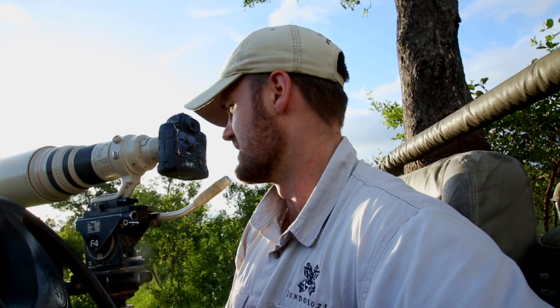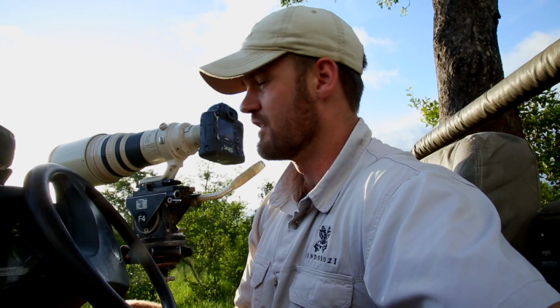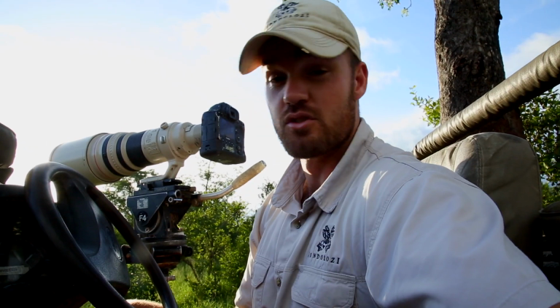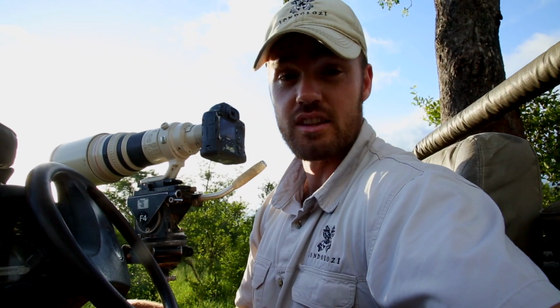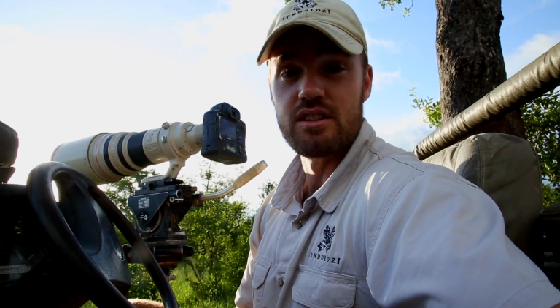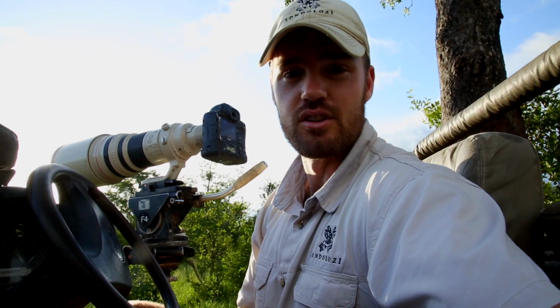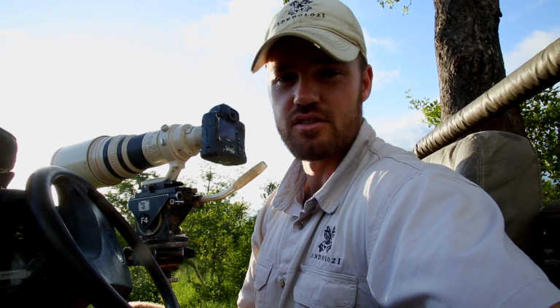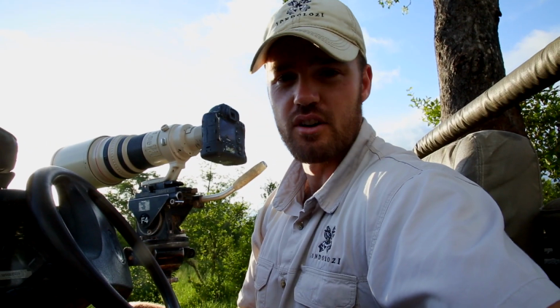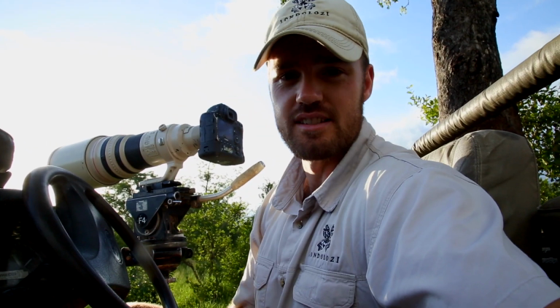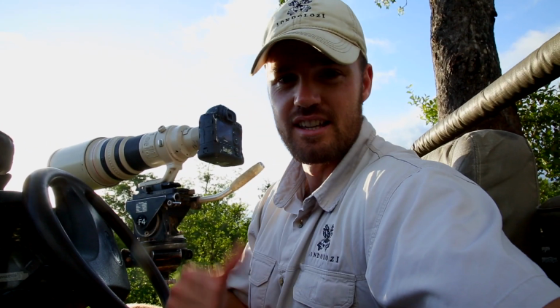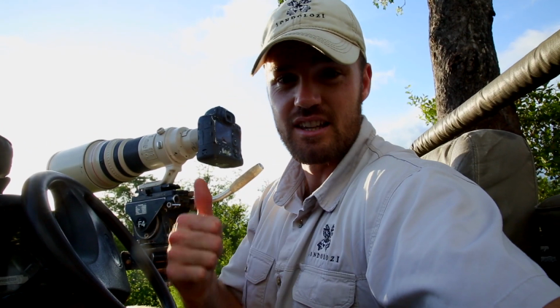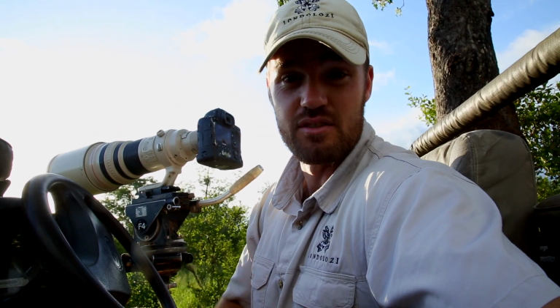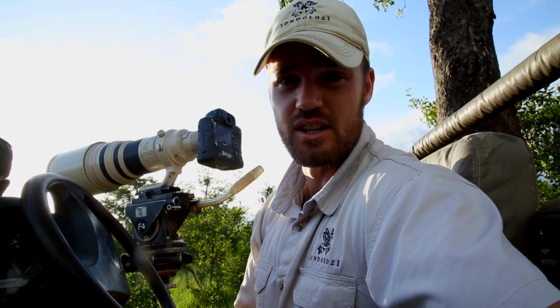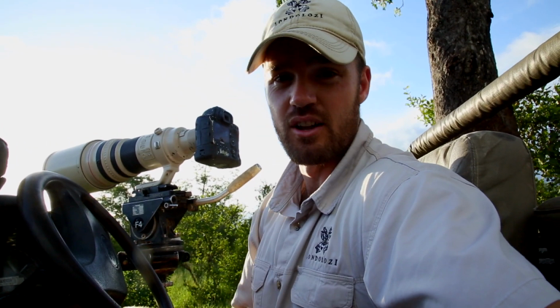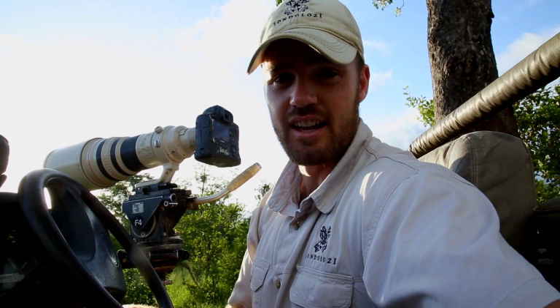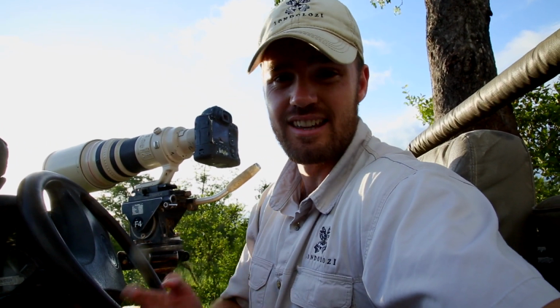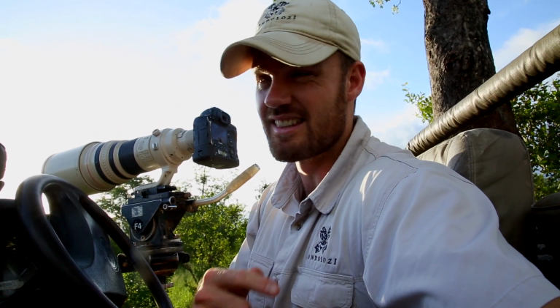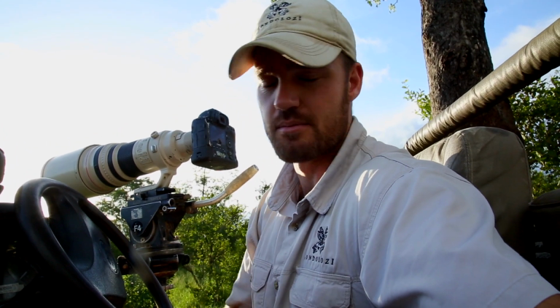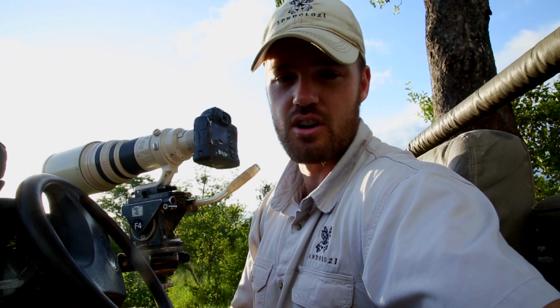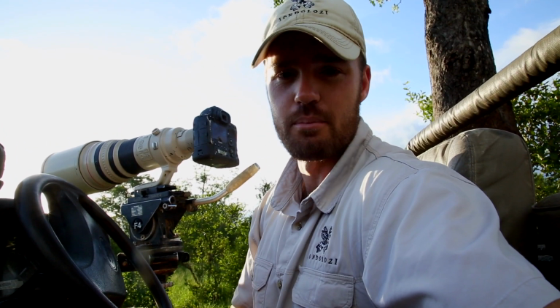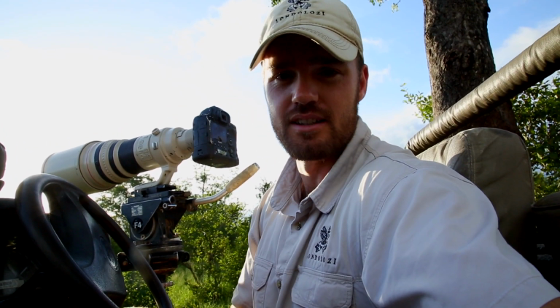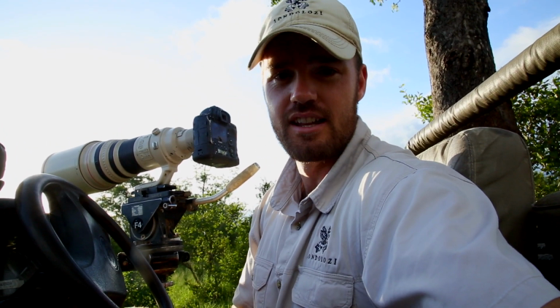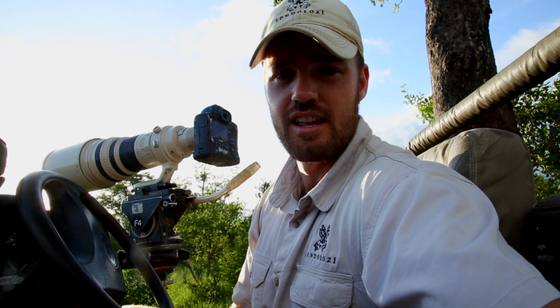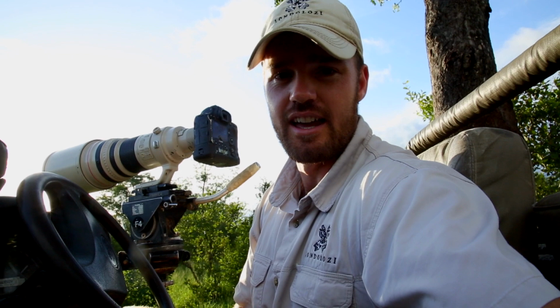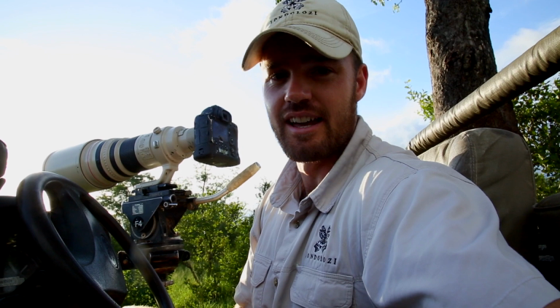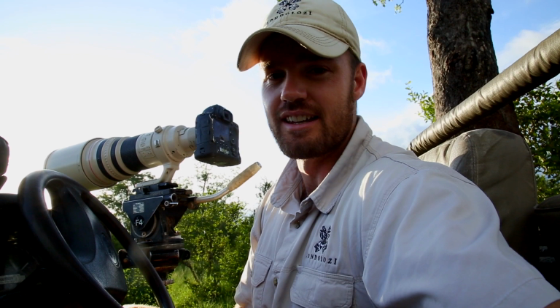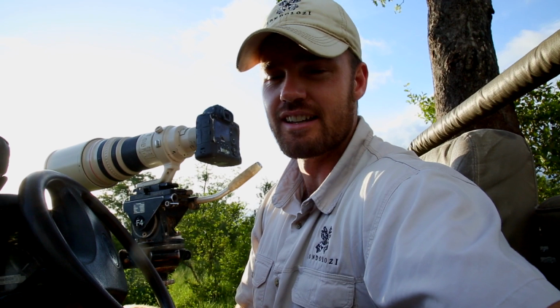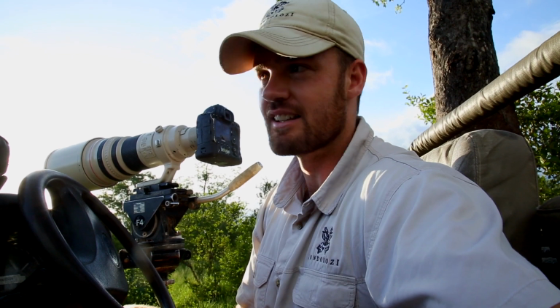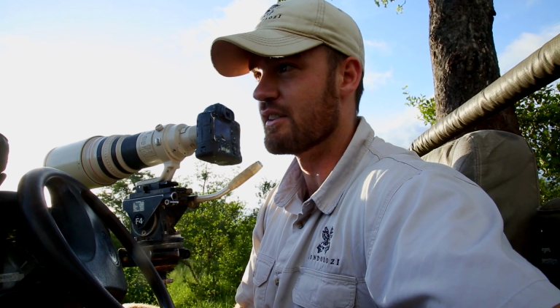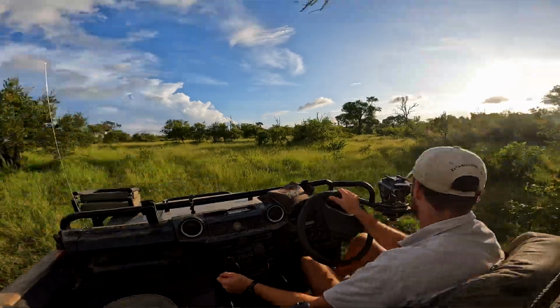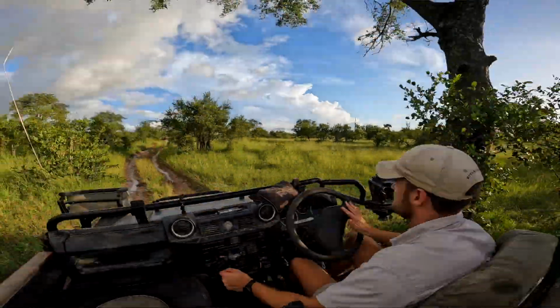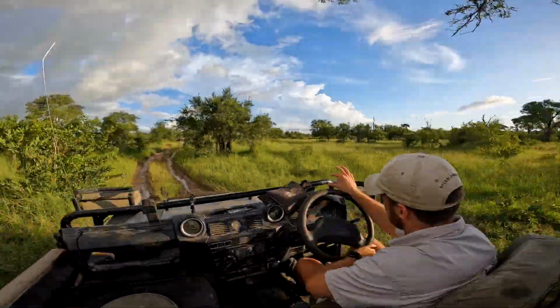If you're enjoying these virtual safaris, give this video a like, hit the subscribe button, and leave a comment below.